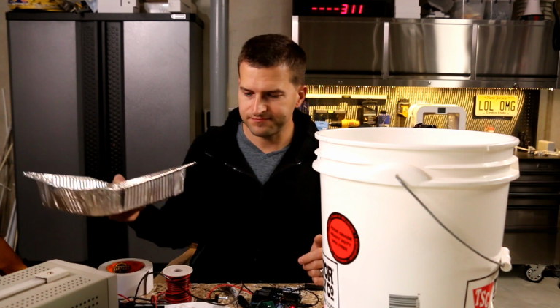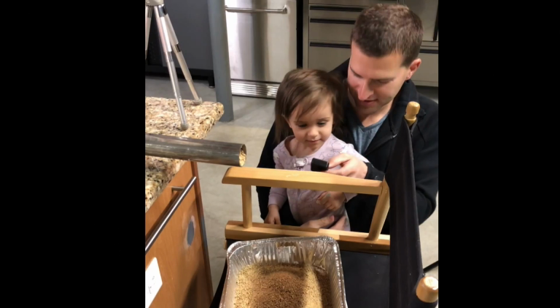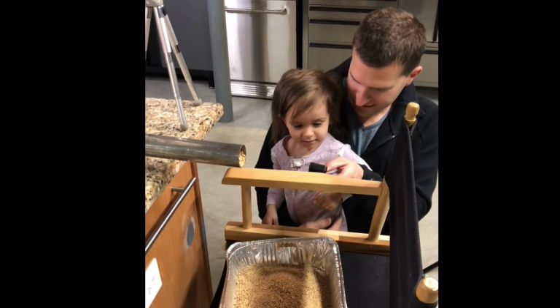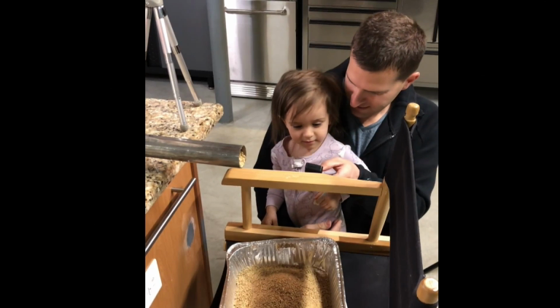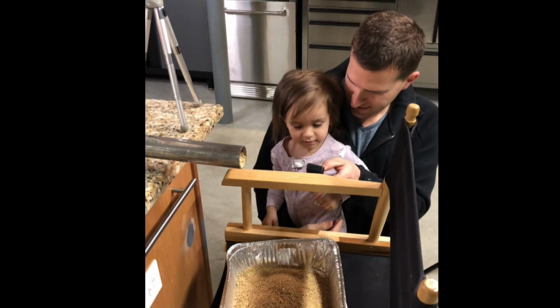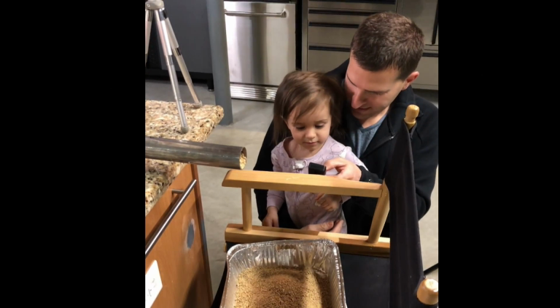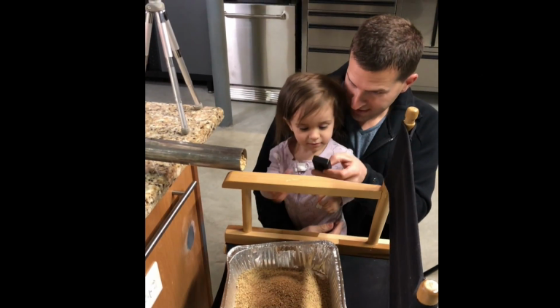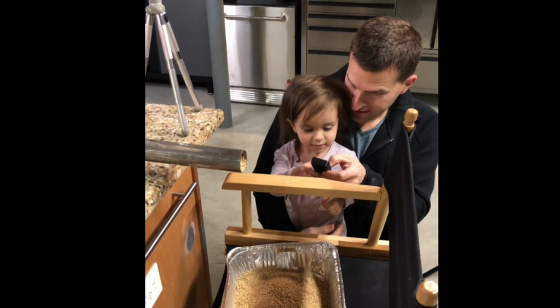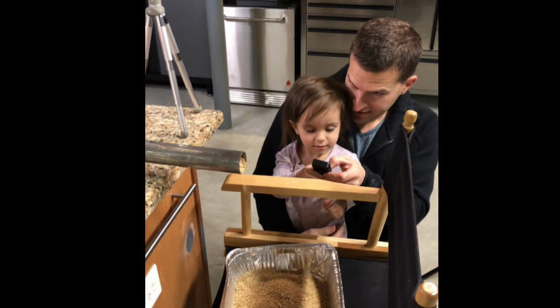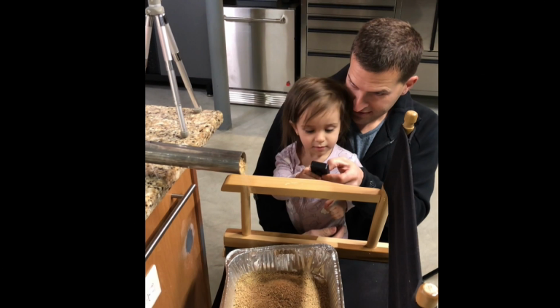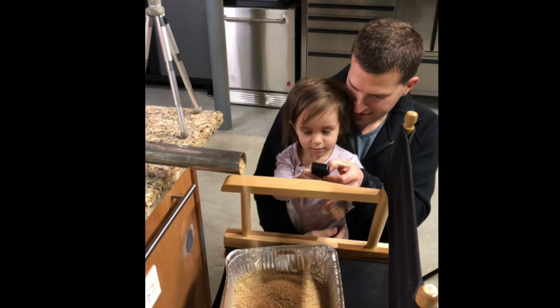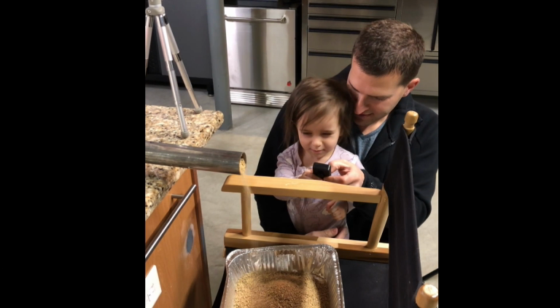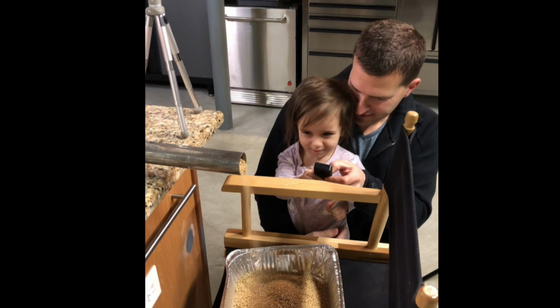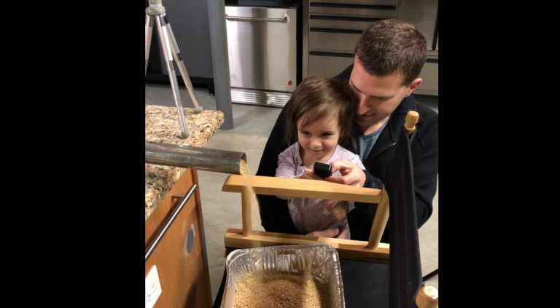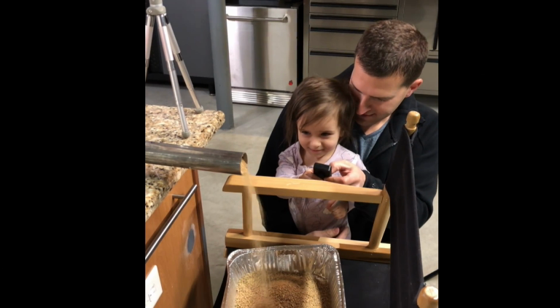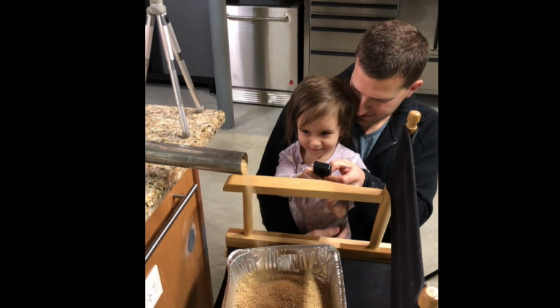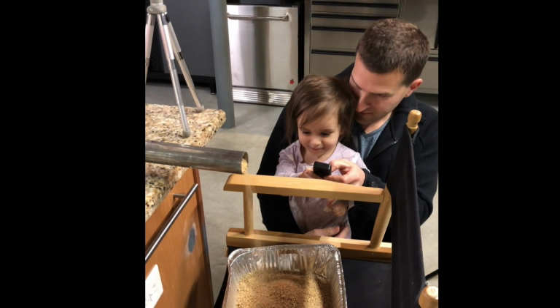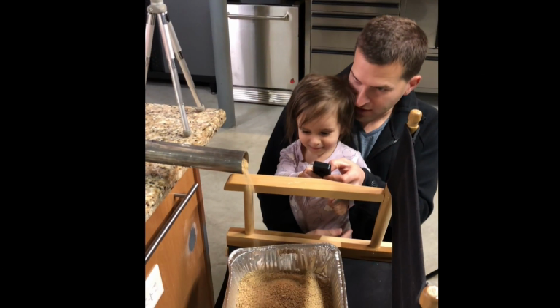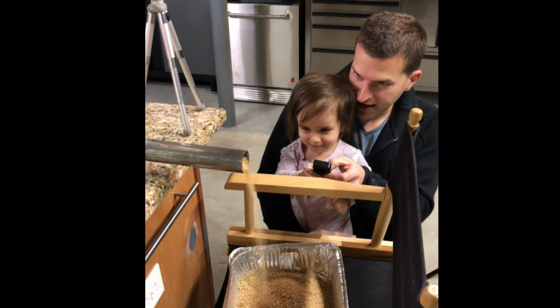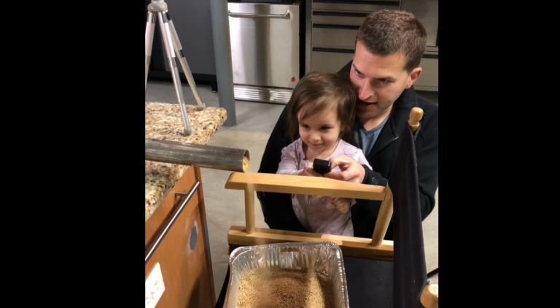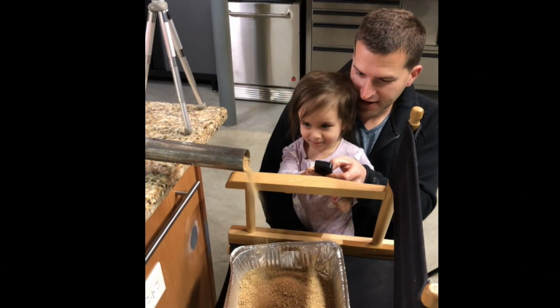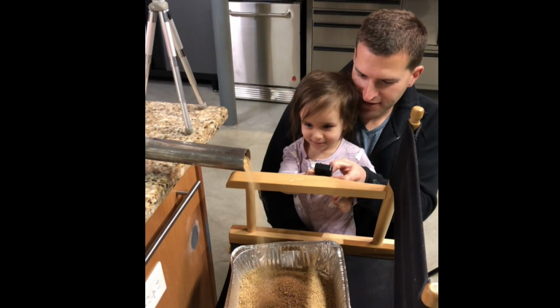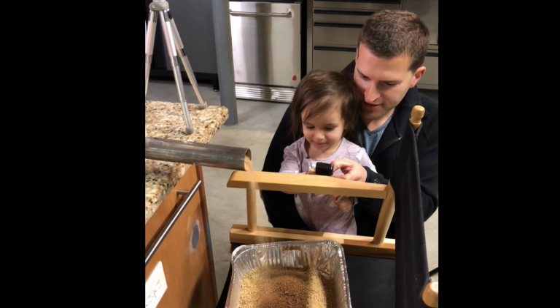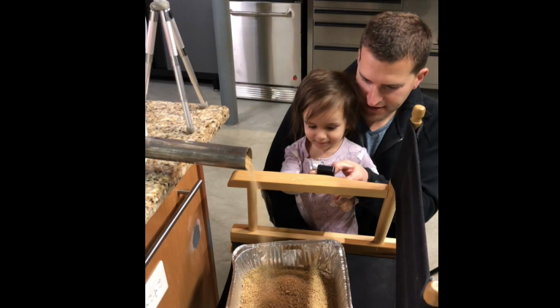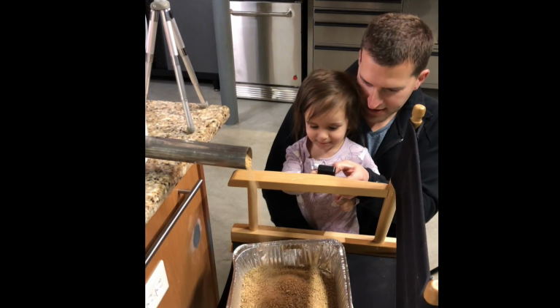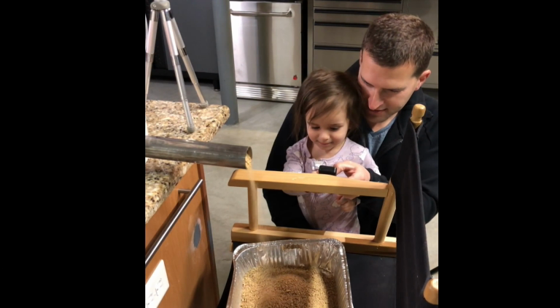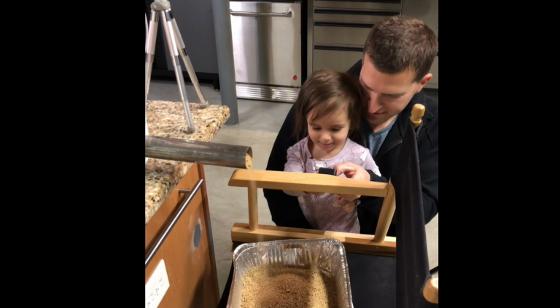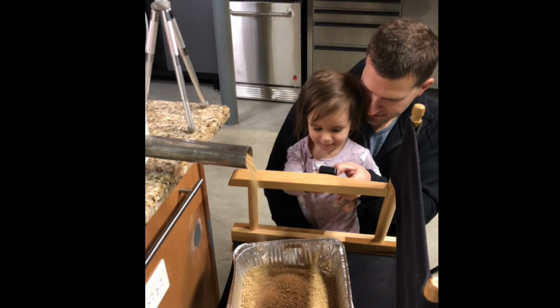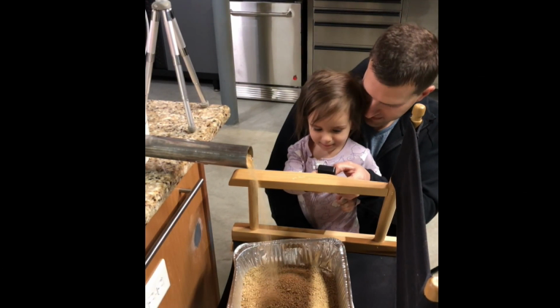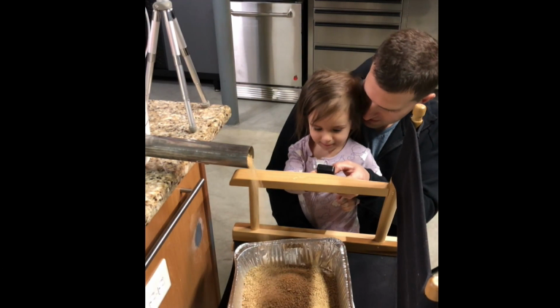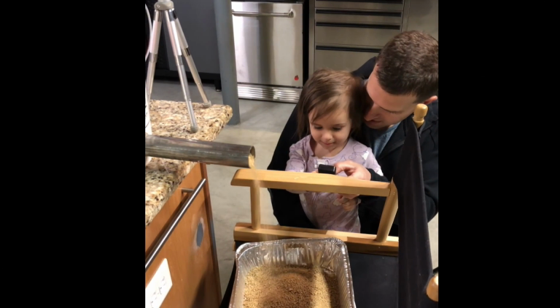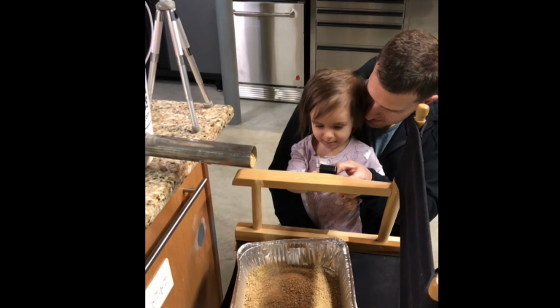Watch. Wow, look at that — you're feeding the chickies.